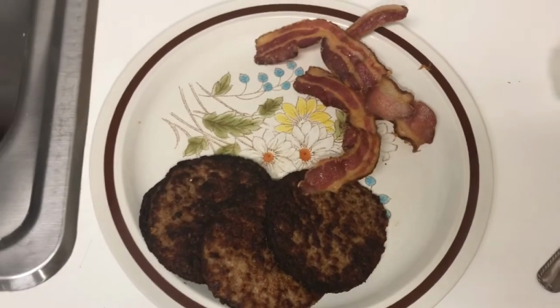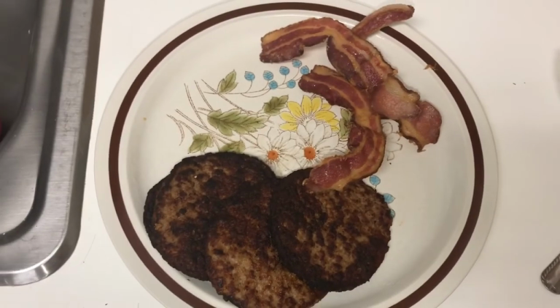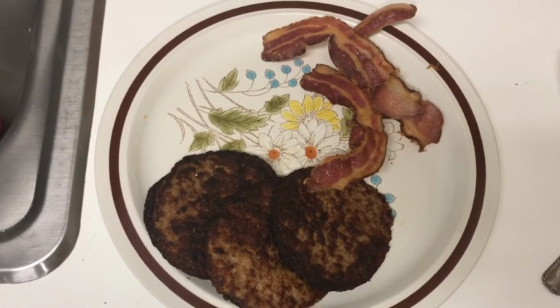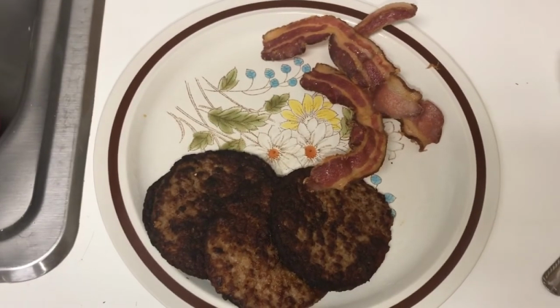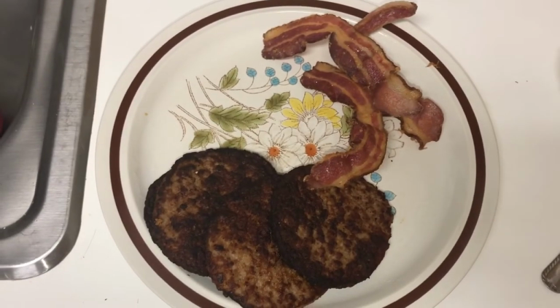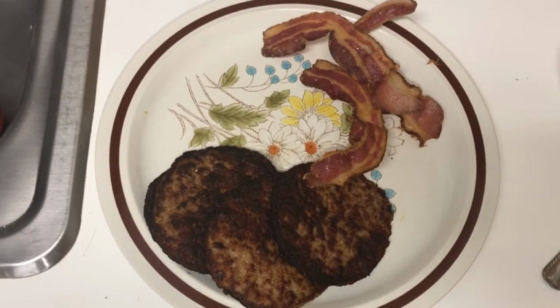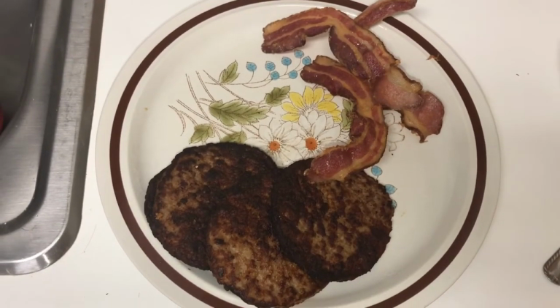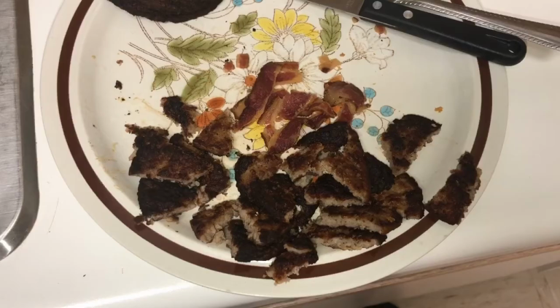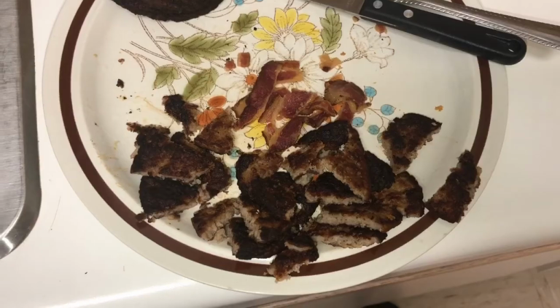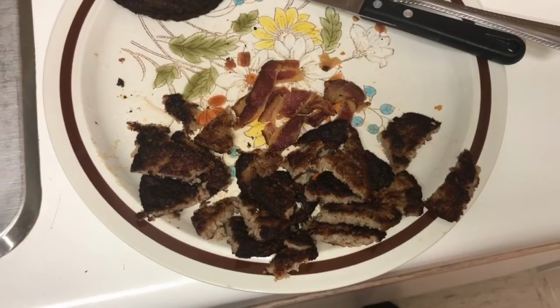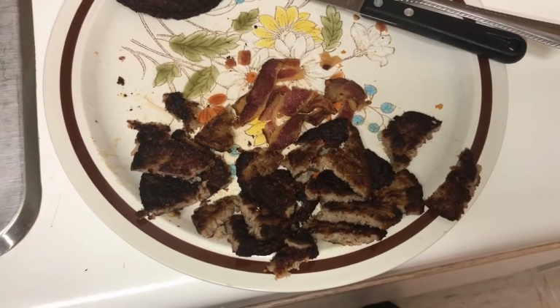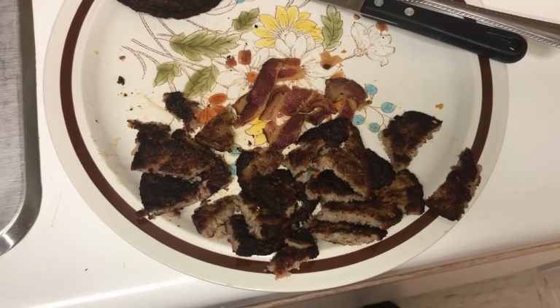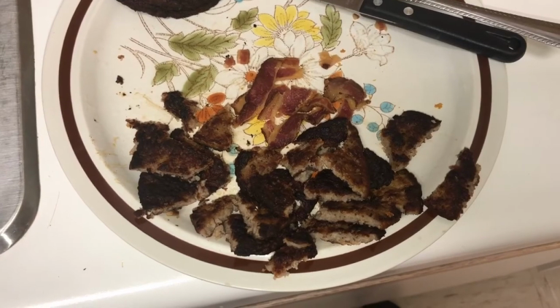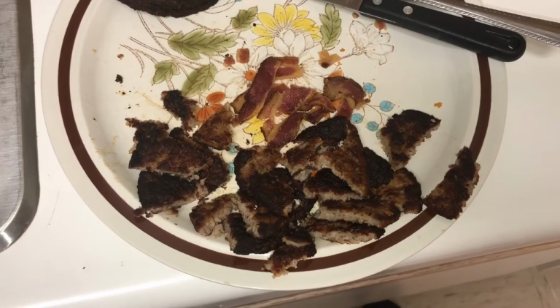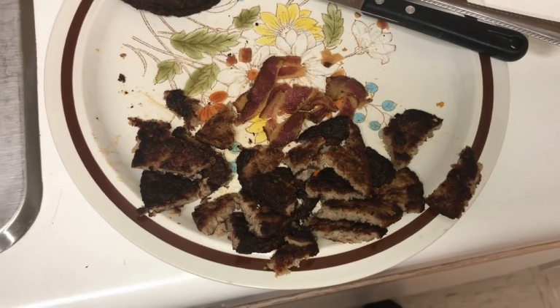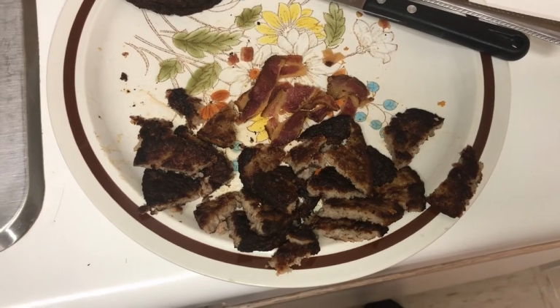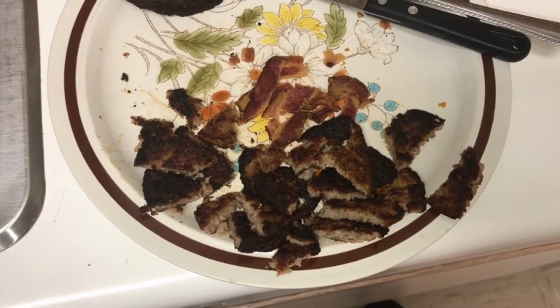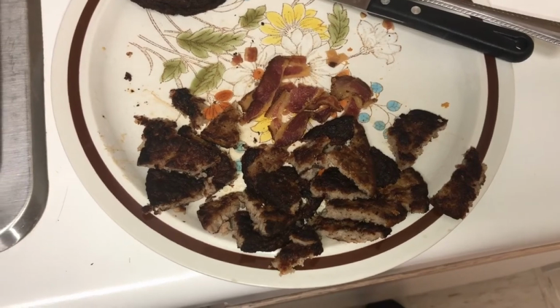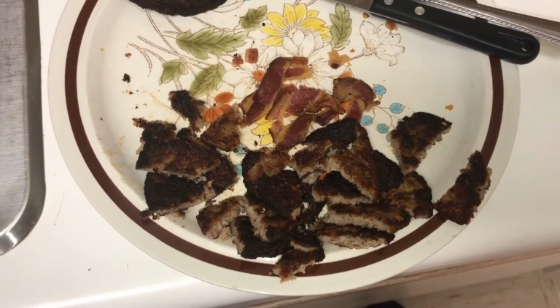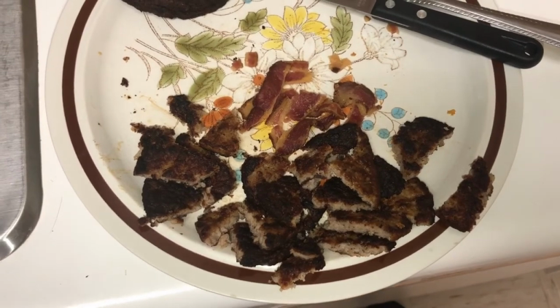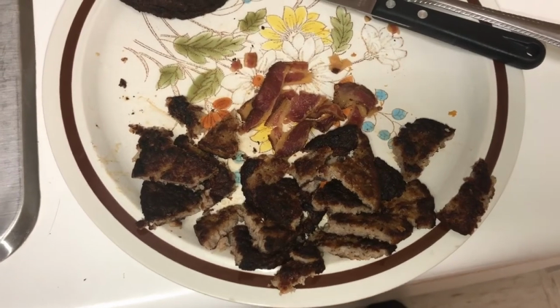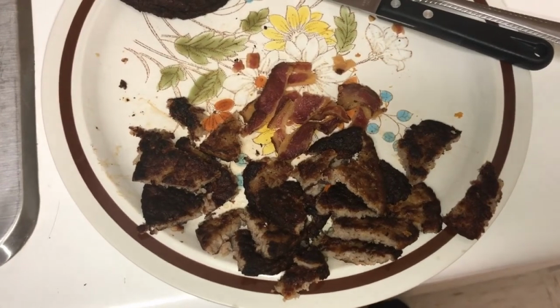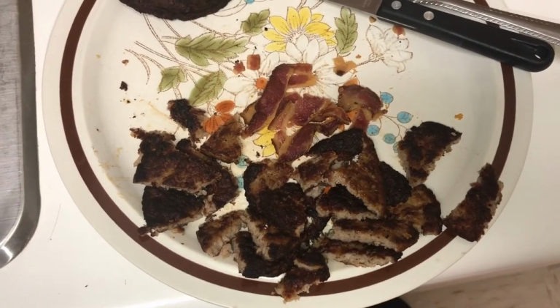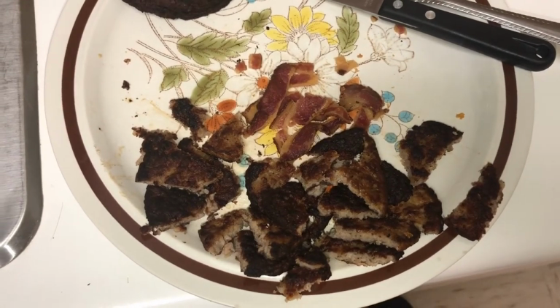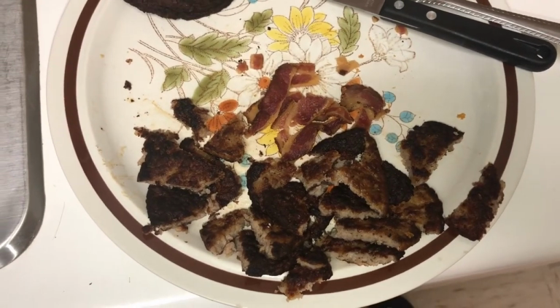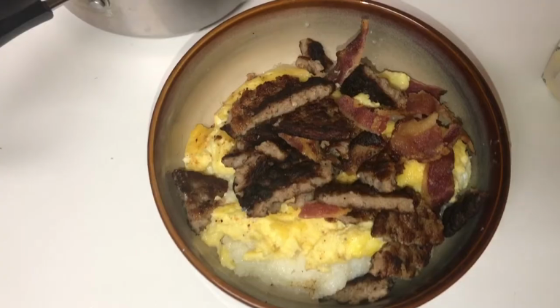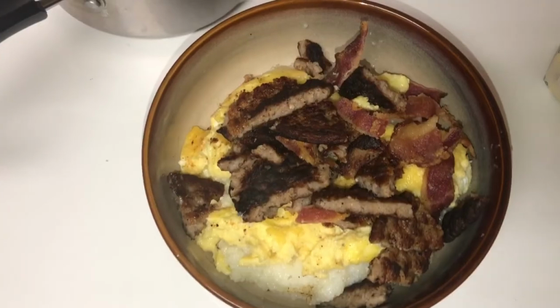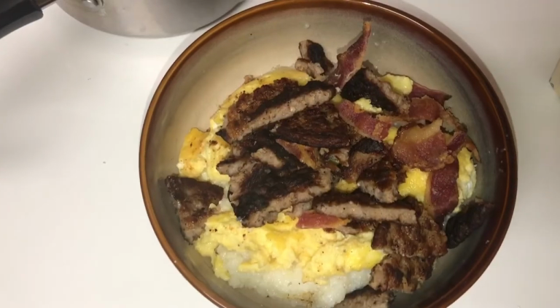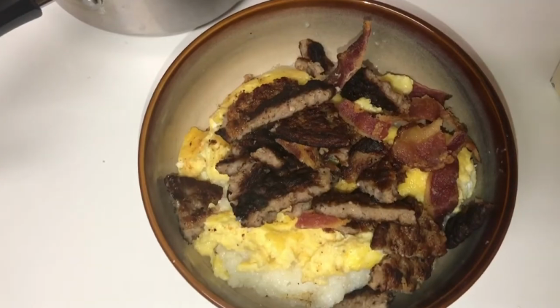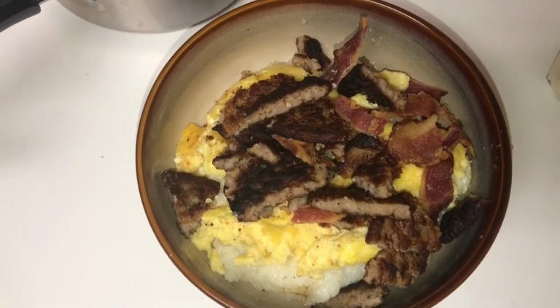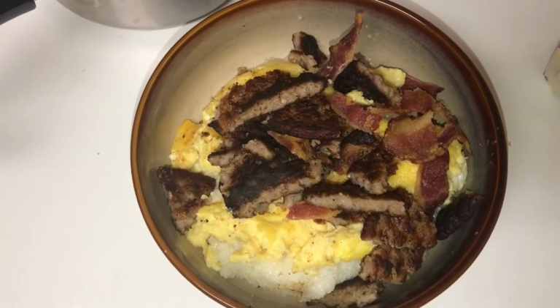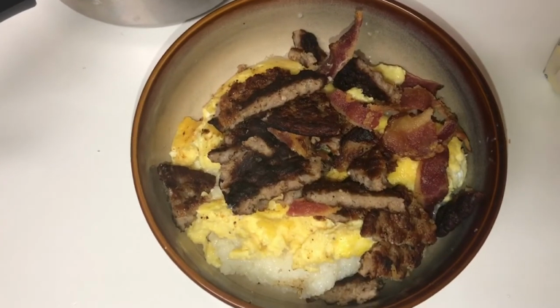I got my sausage and bacon. I cut them up into small pieces. And boom, there y'all go.